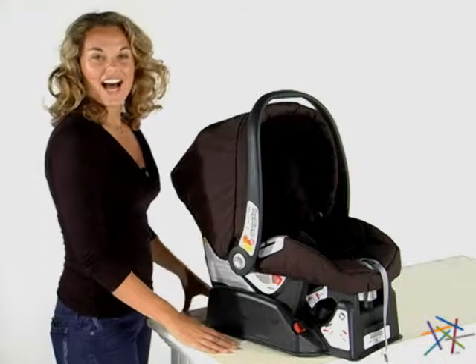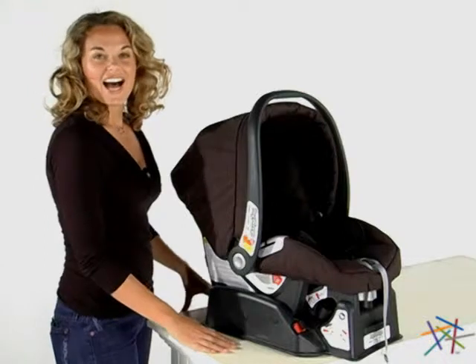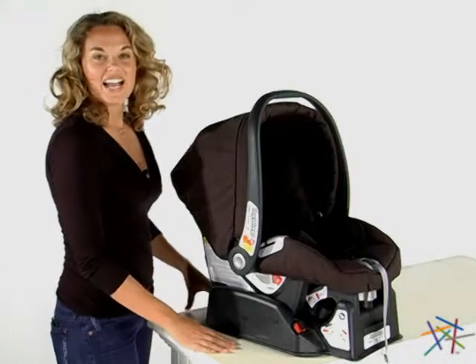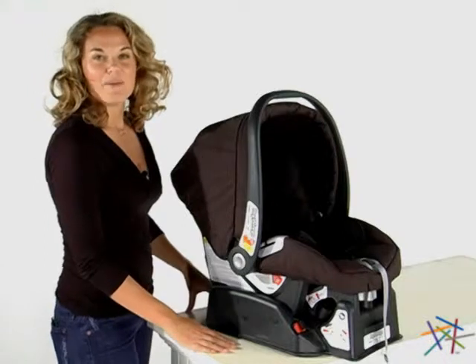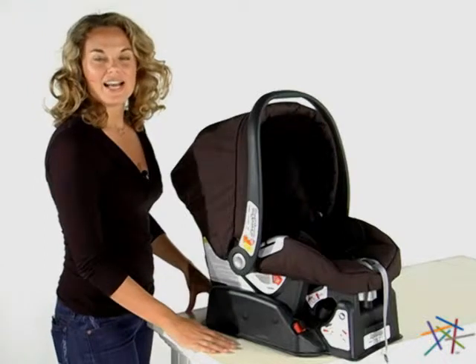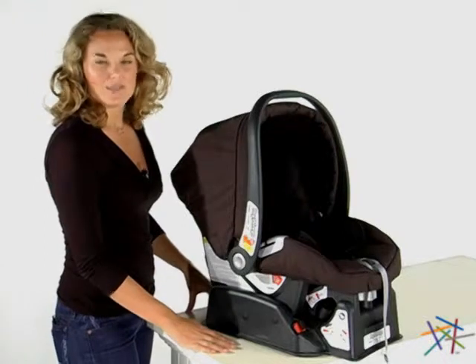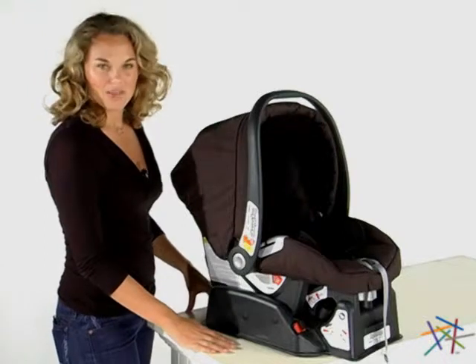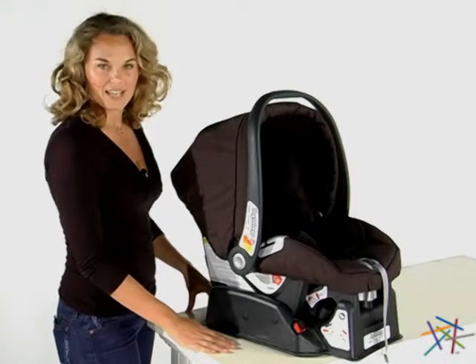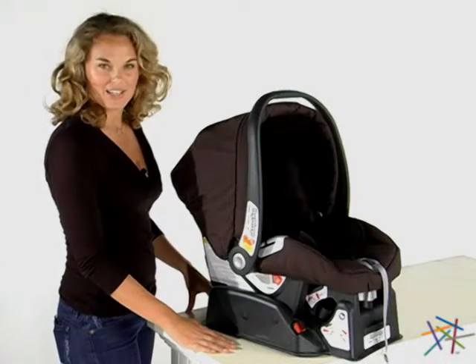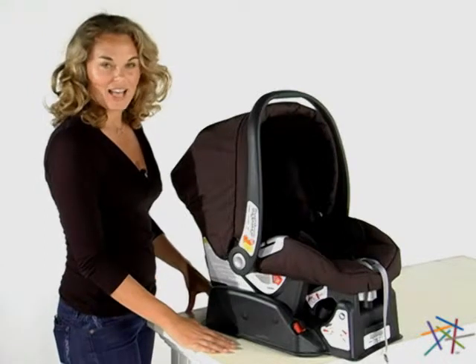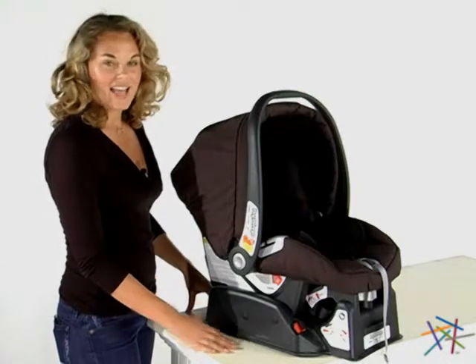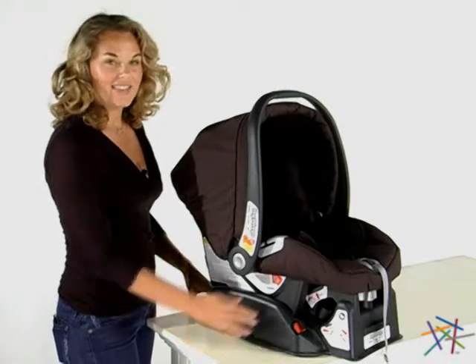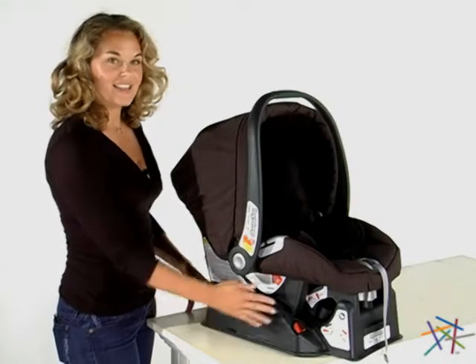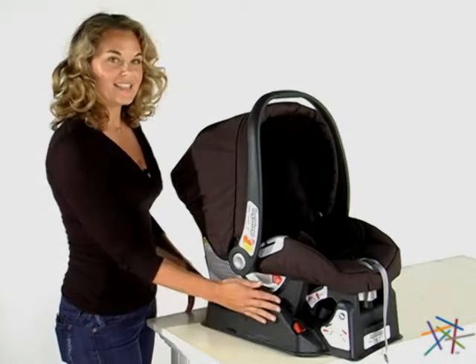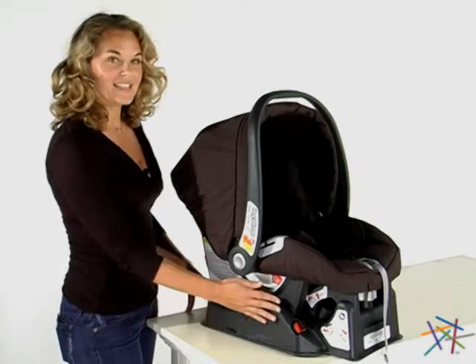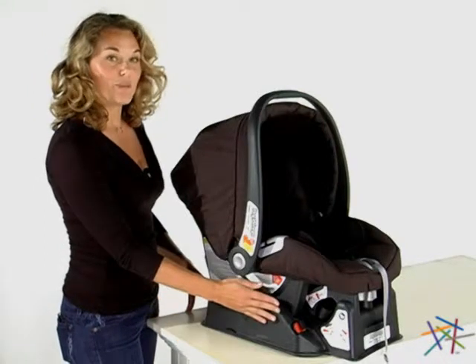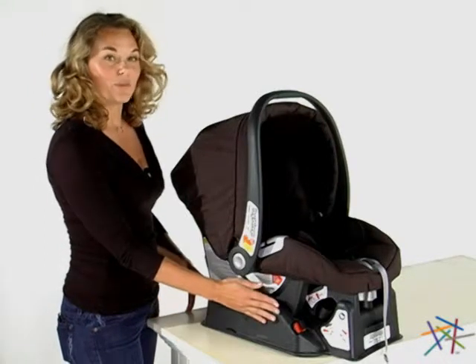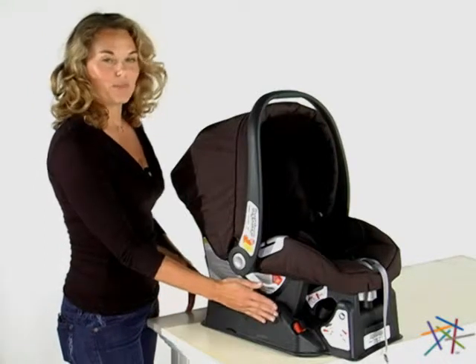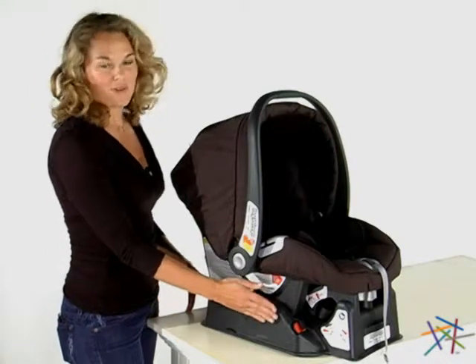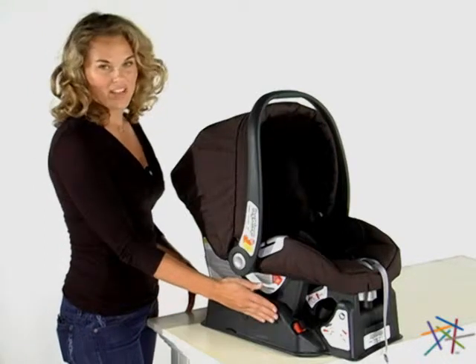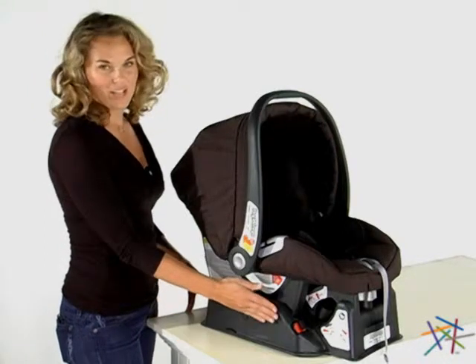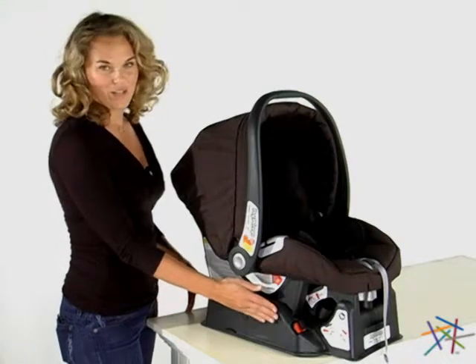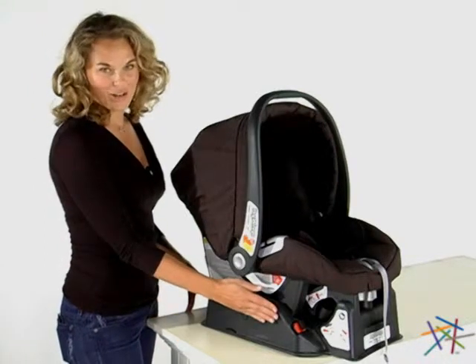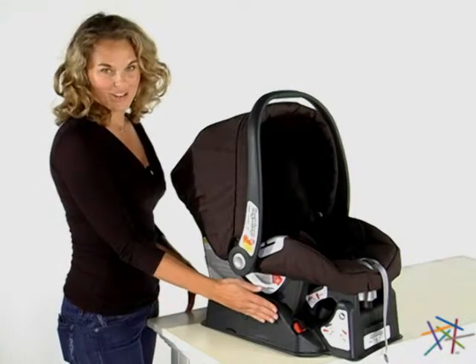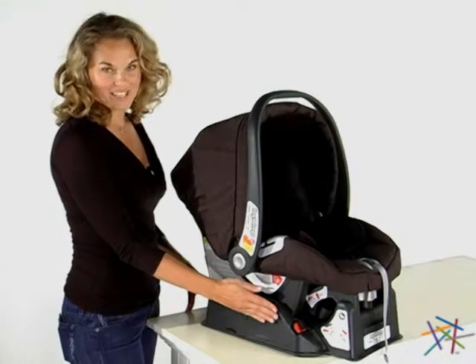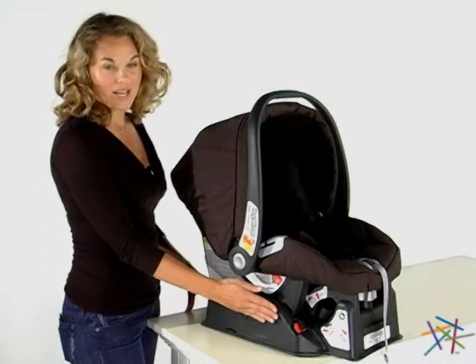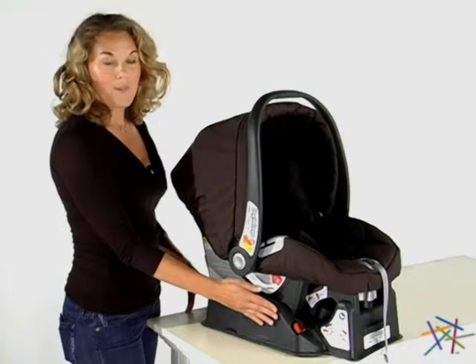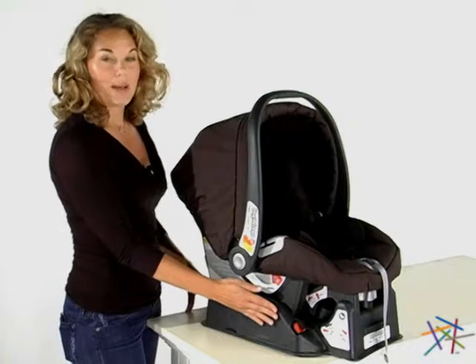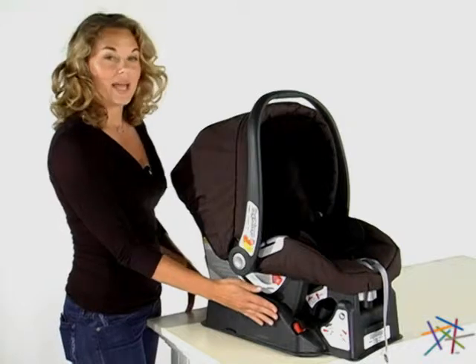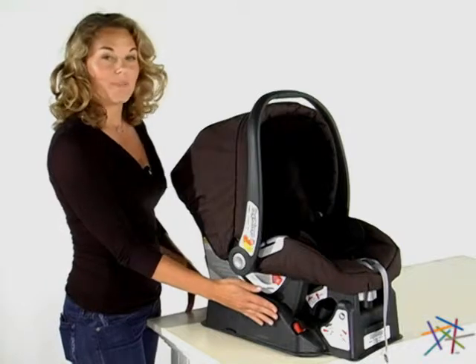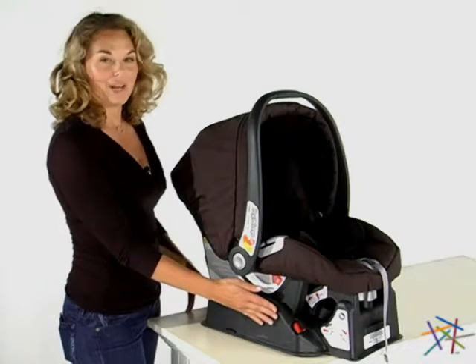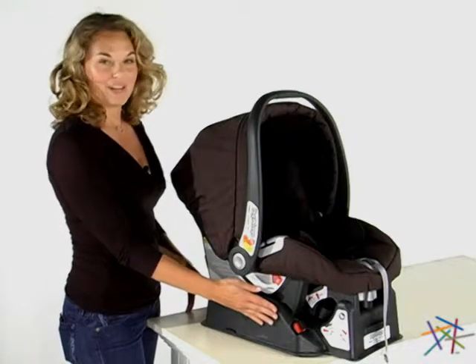Hi, I'm Aspen with Hayneedle and this is the Primo Viaggio Car Seat by Peg Perigo.